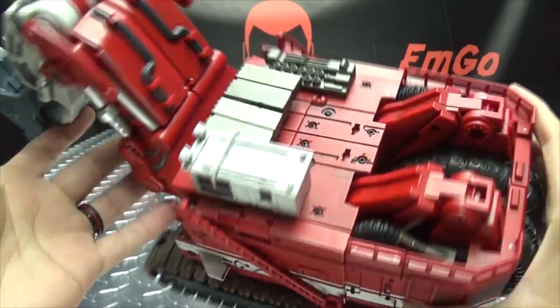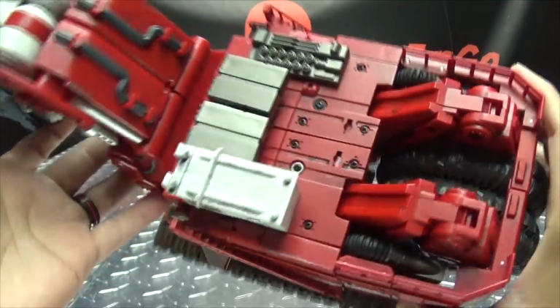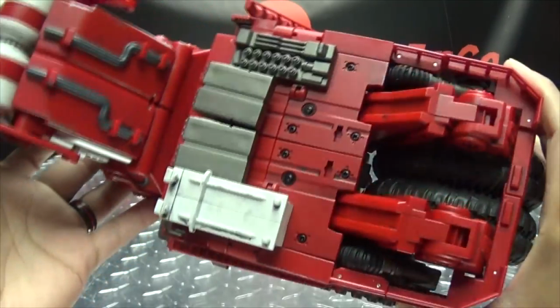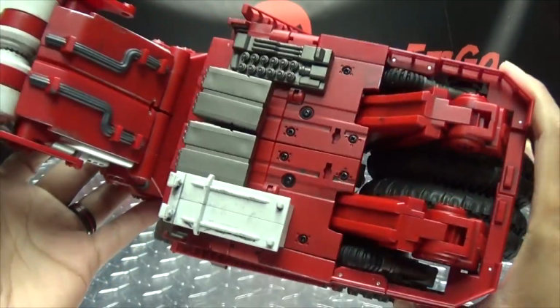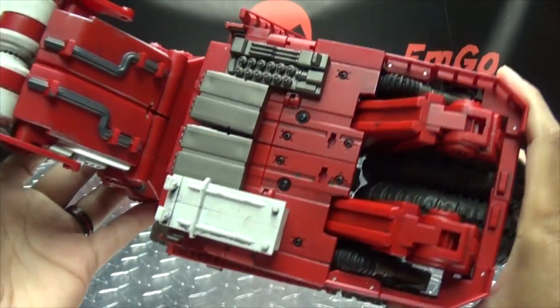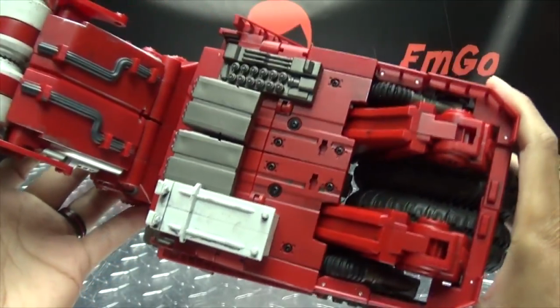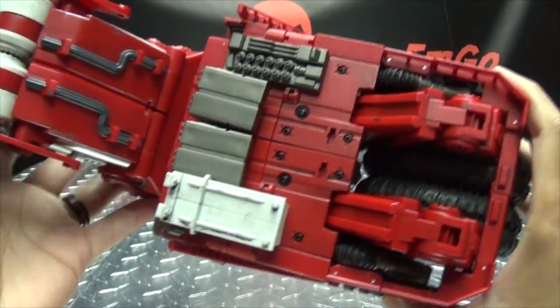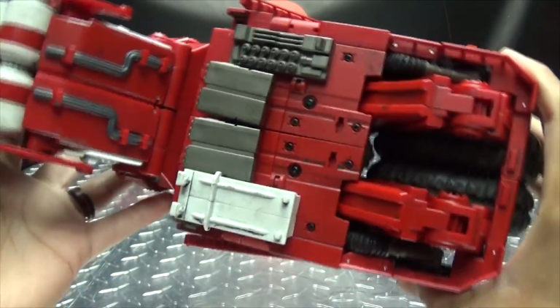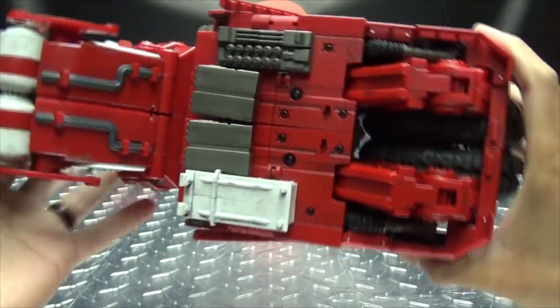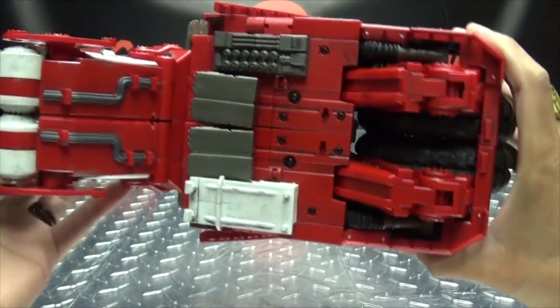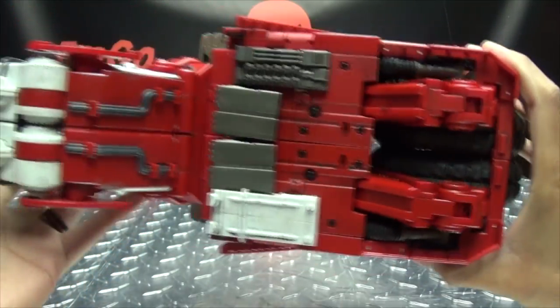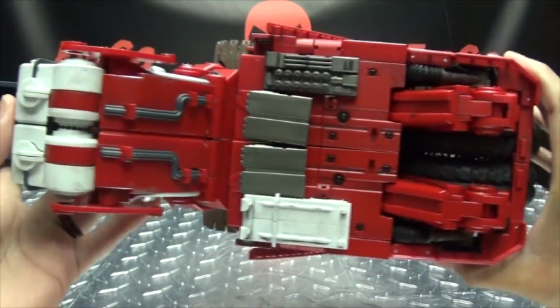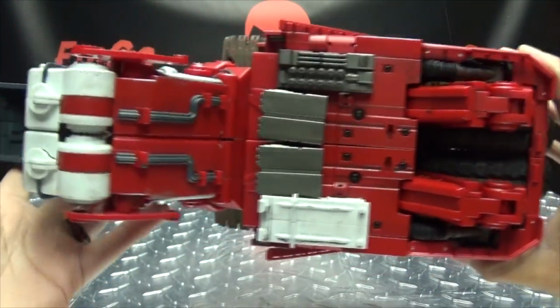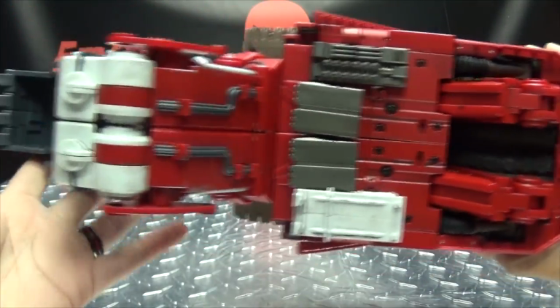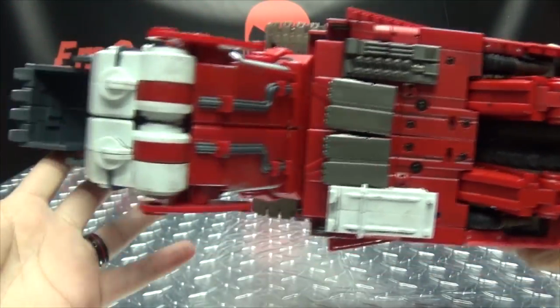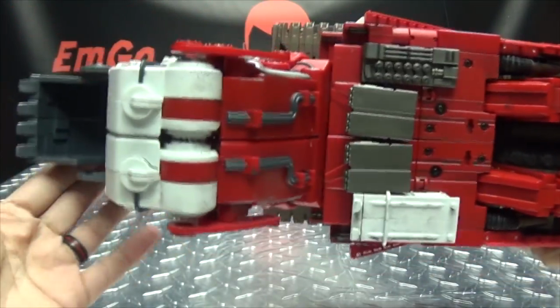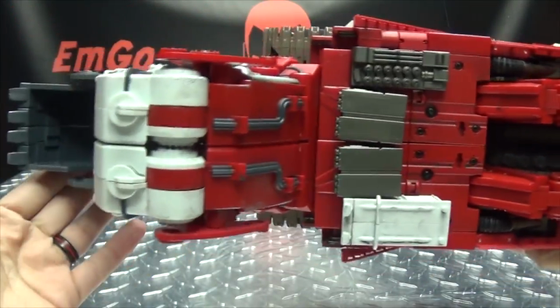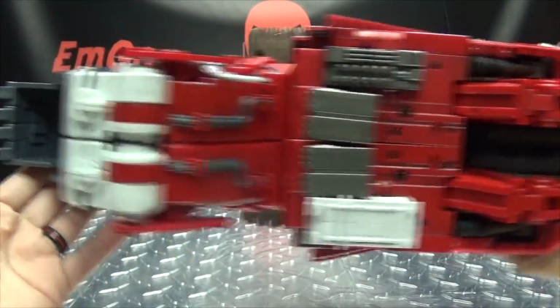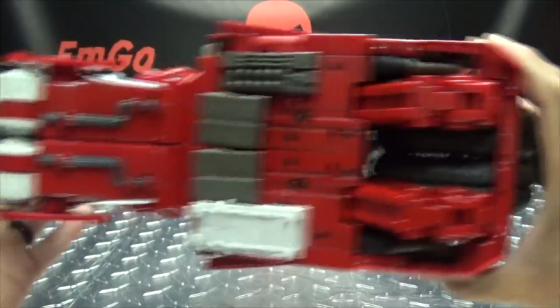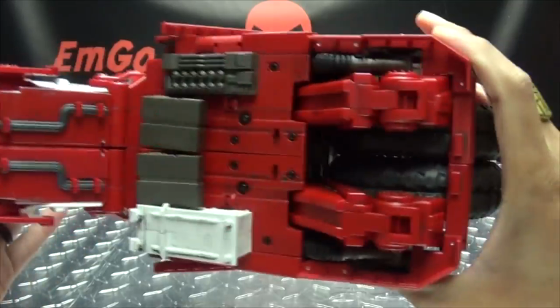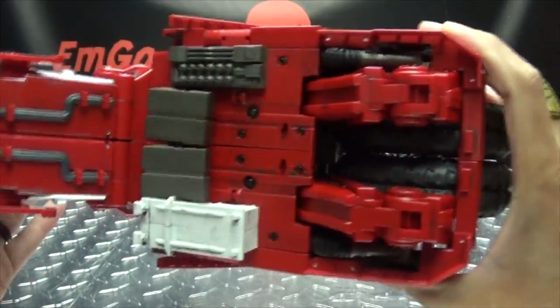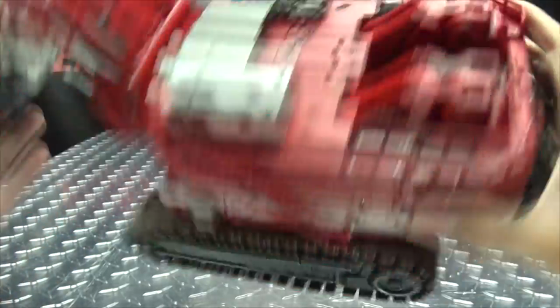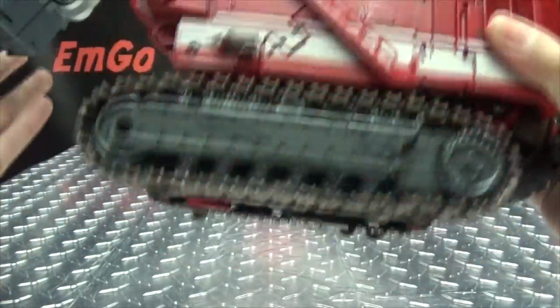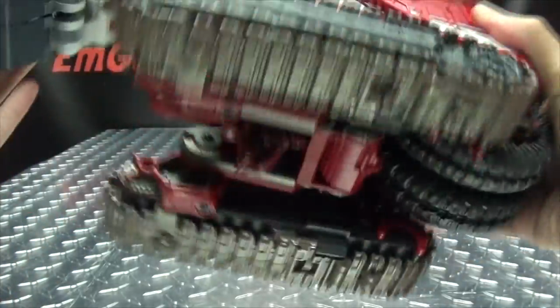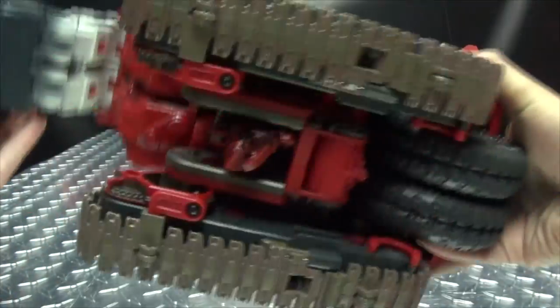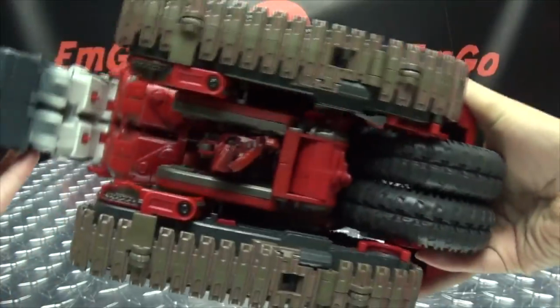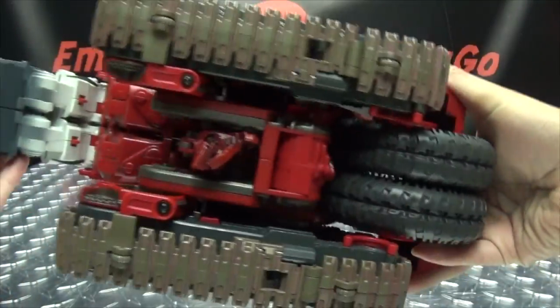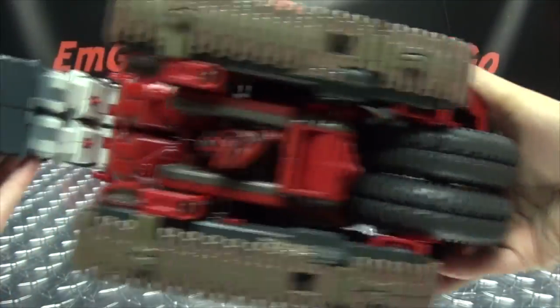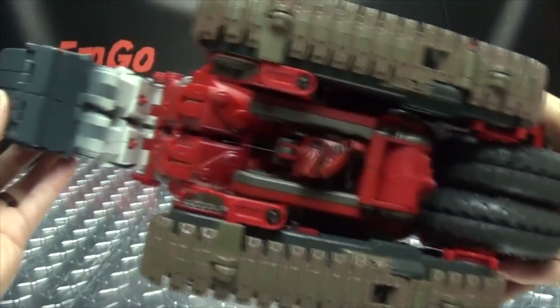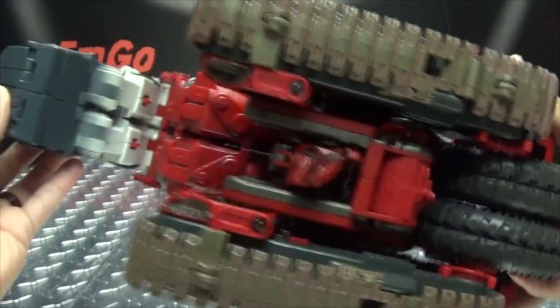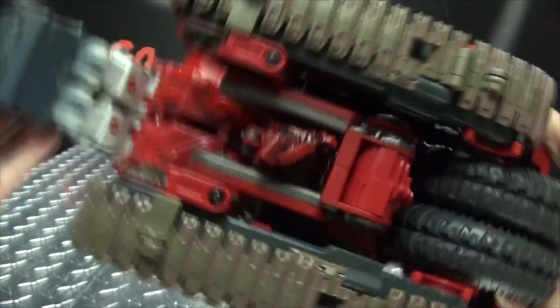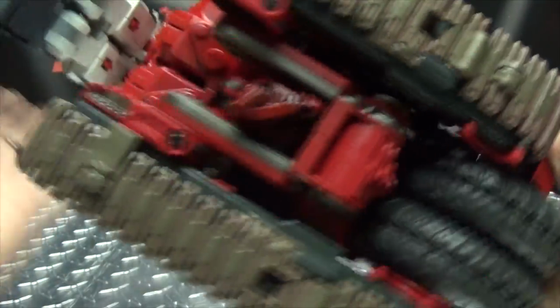That's the one compliment I can give these figures — they look great. And there's the top, and there is the bottom.